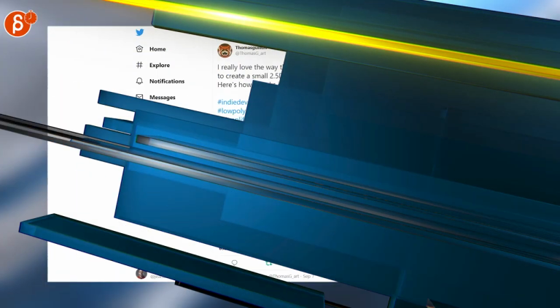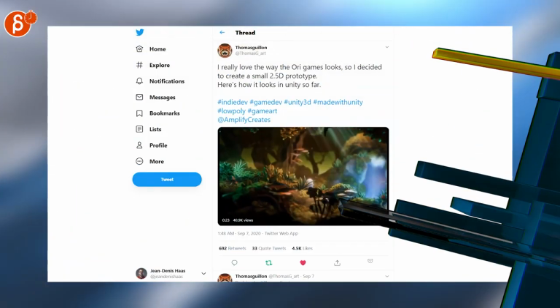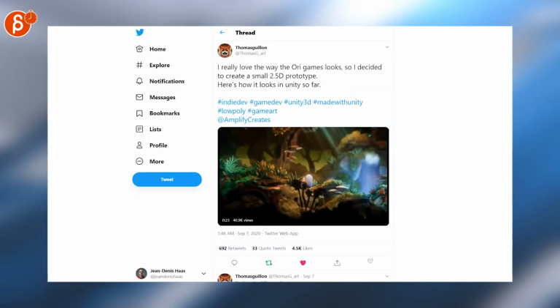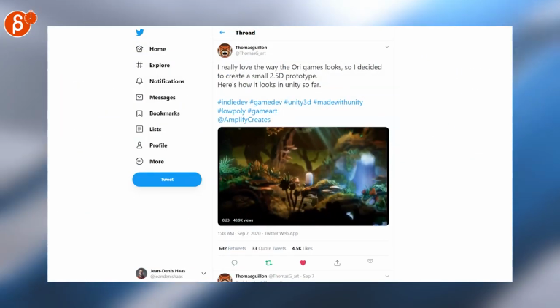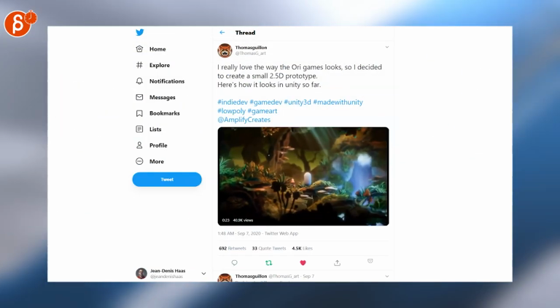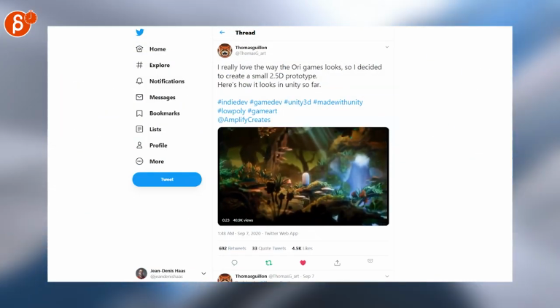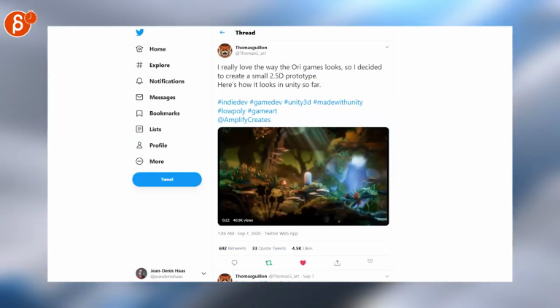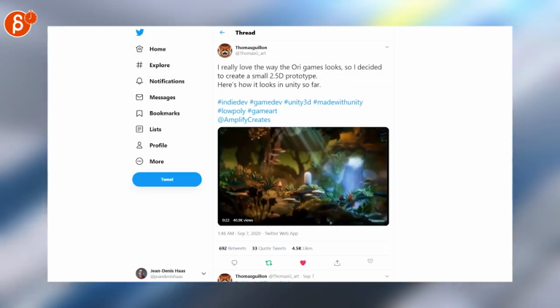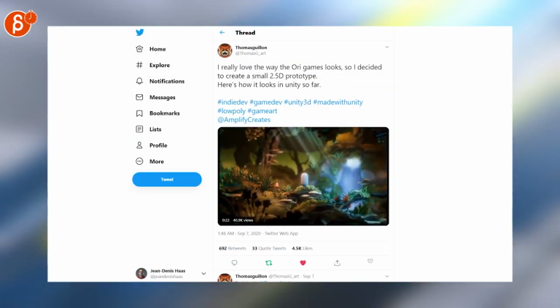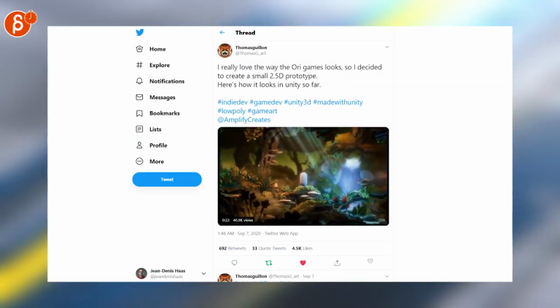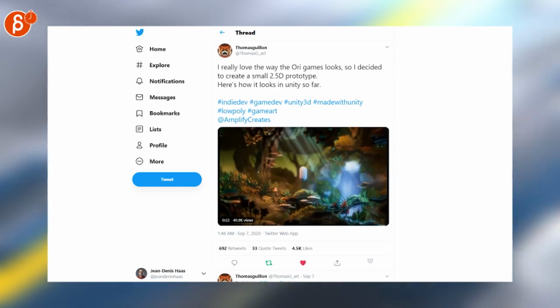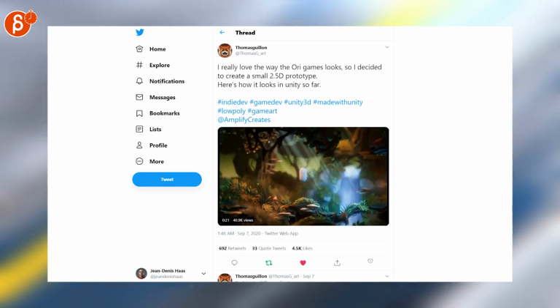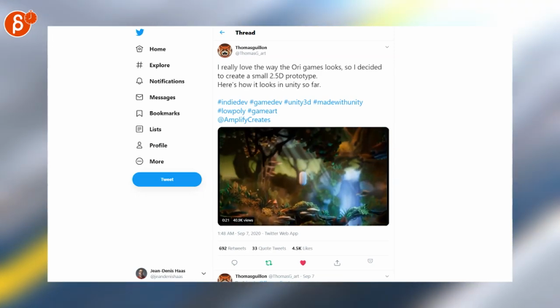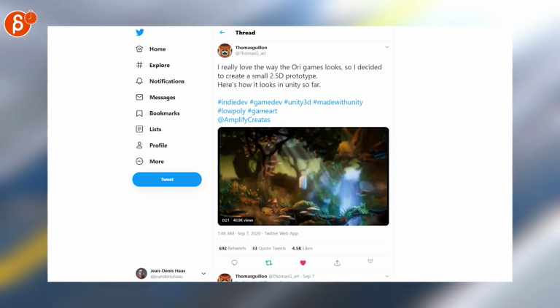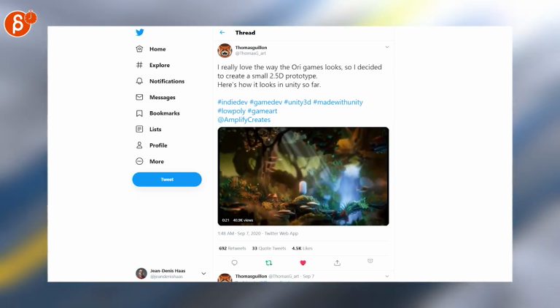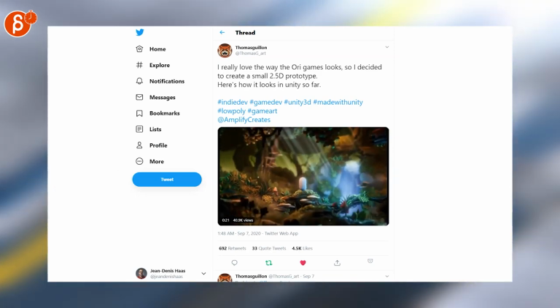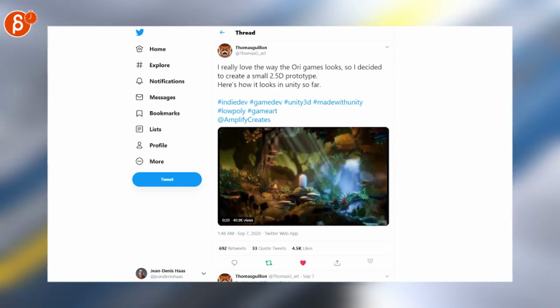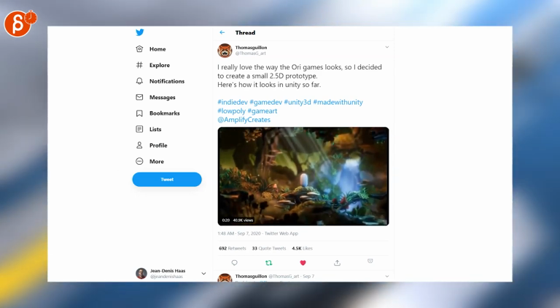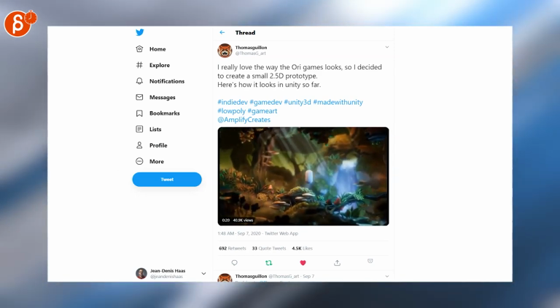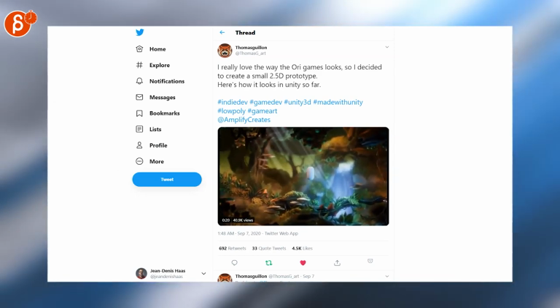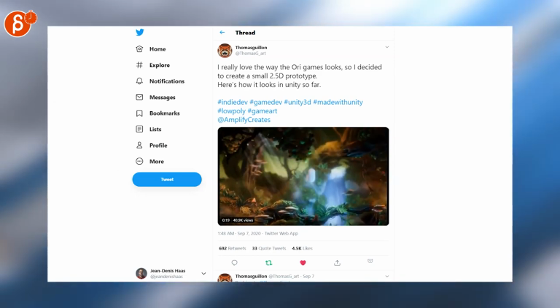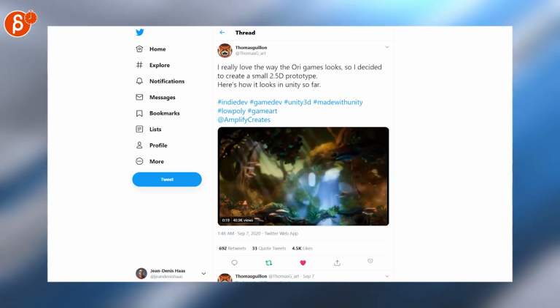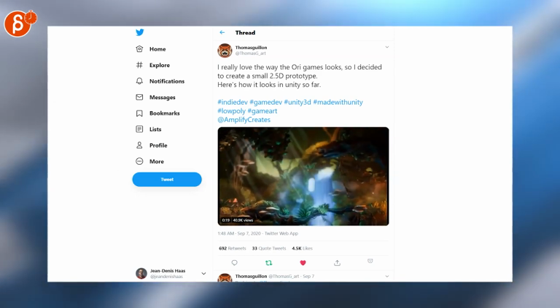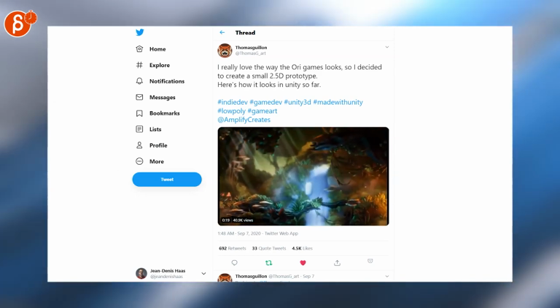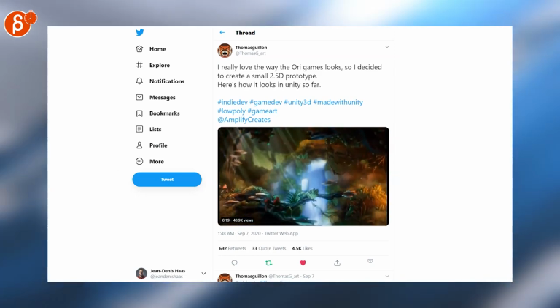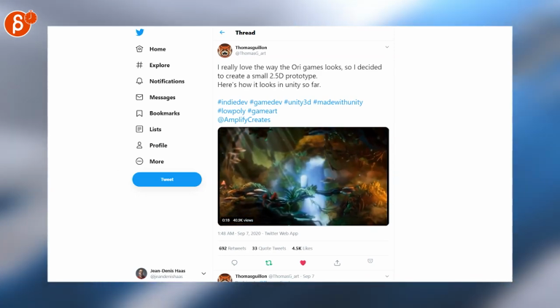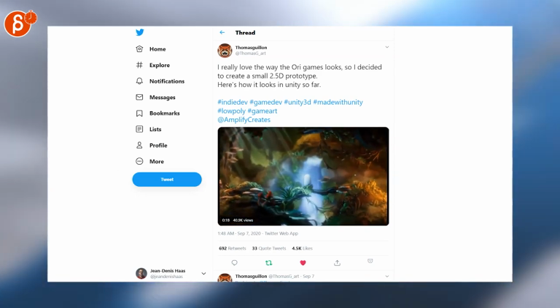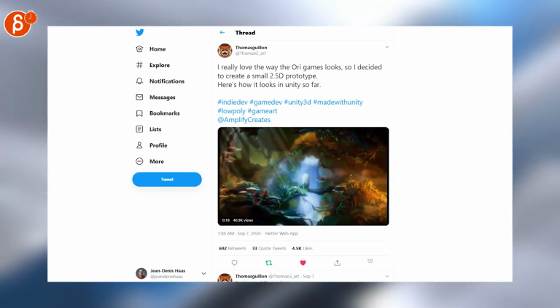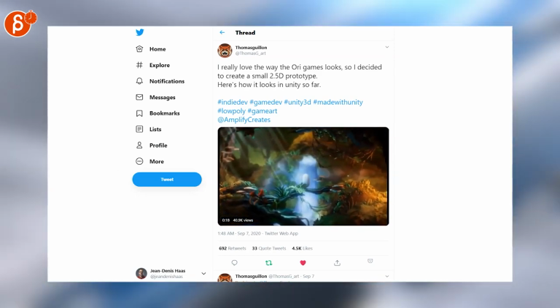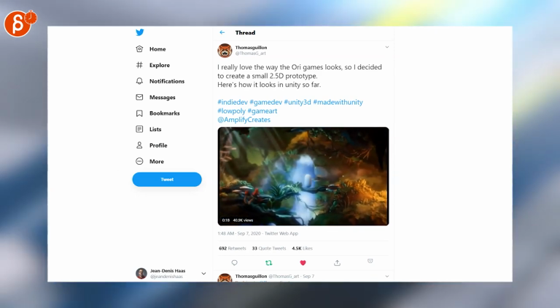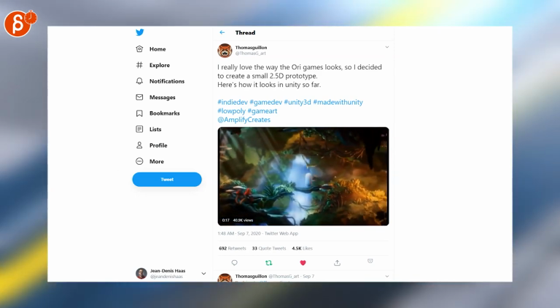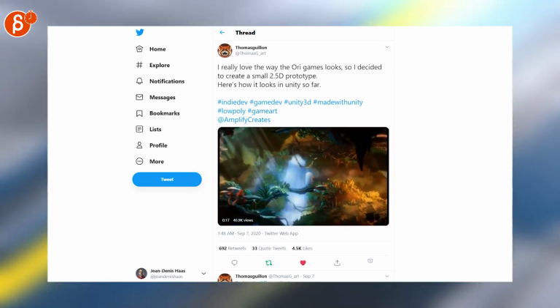Big fan of the way Ori looks, and this is a really cool replication of the small 2.5D prototype. Very neat.